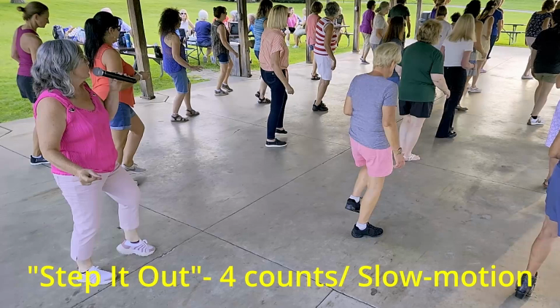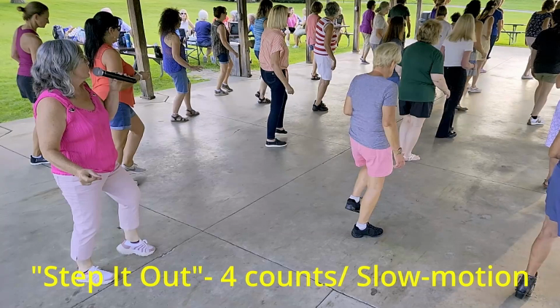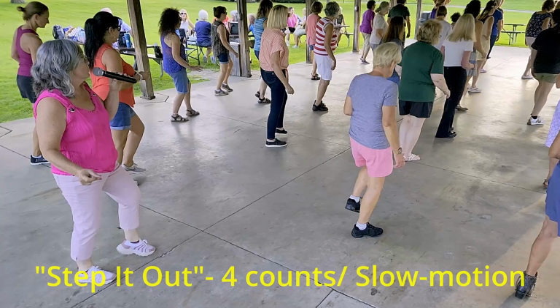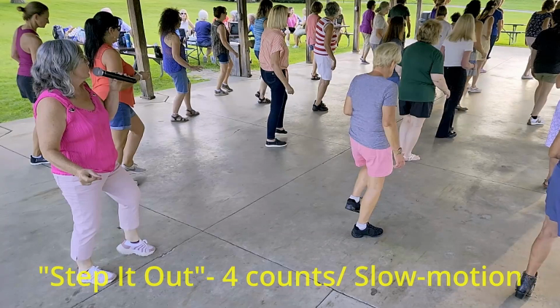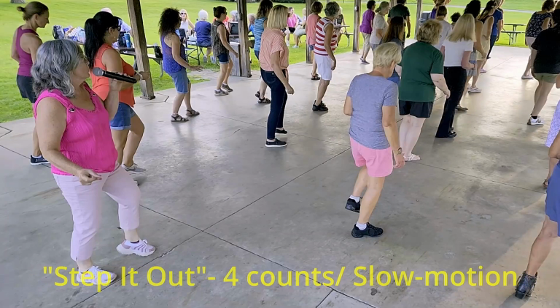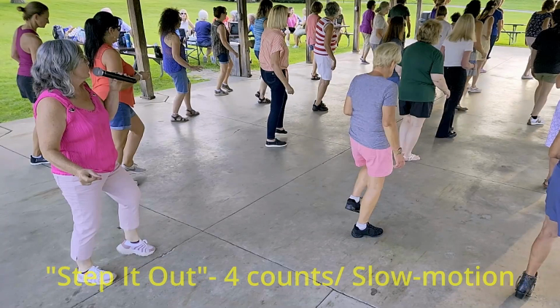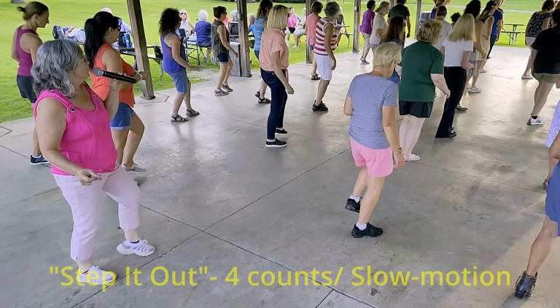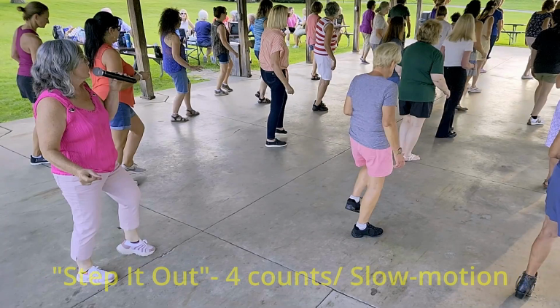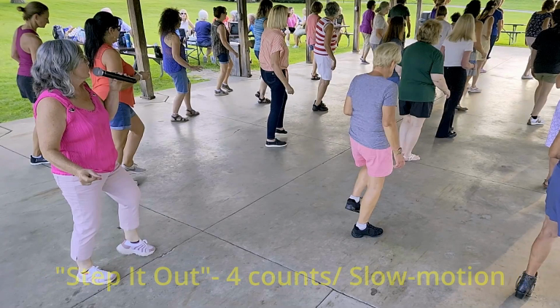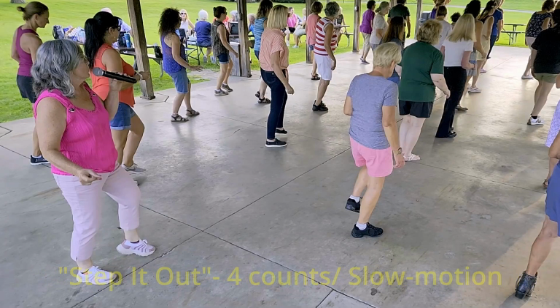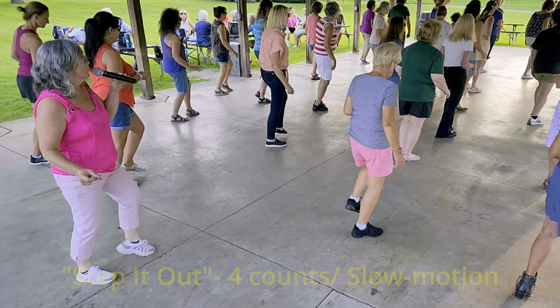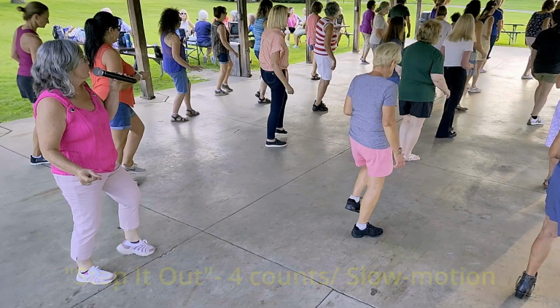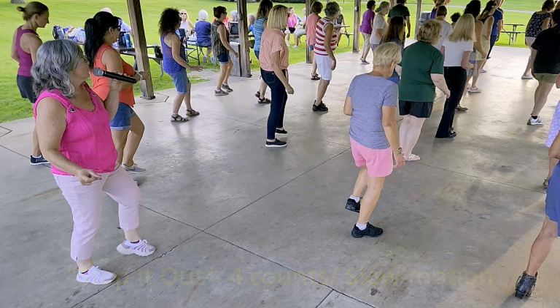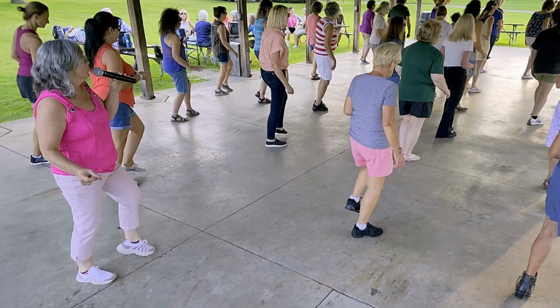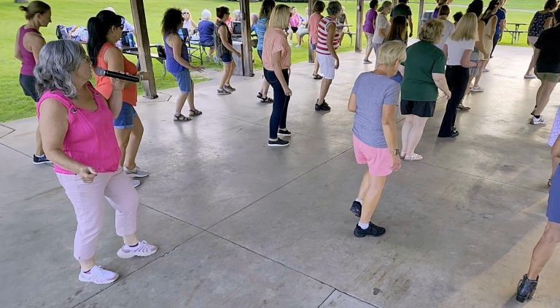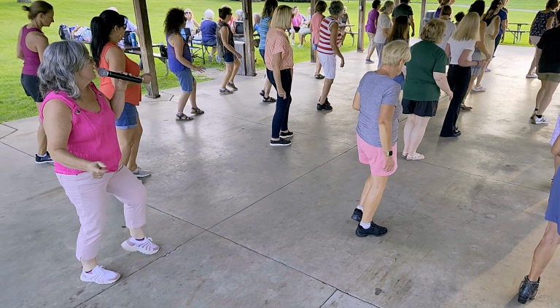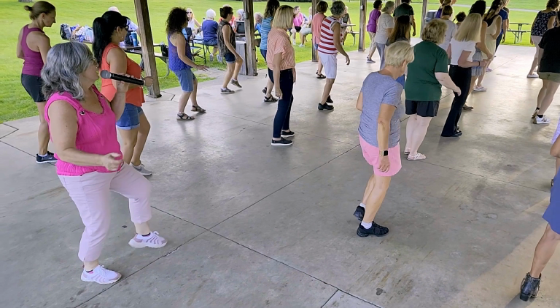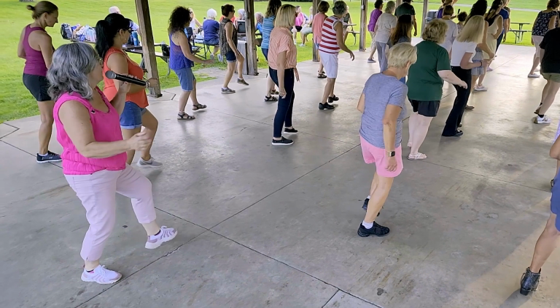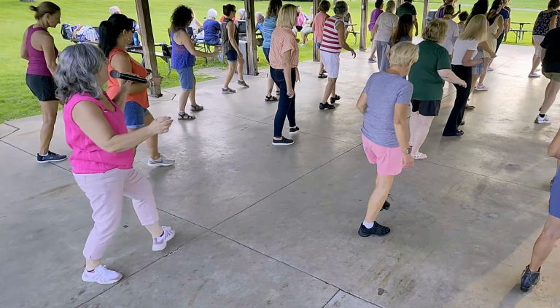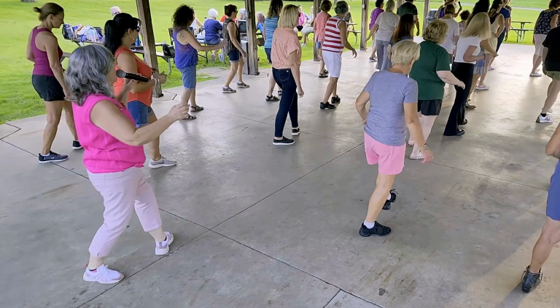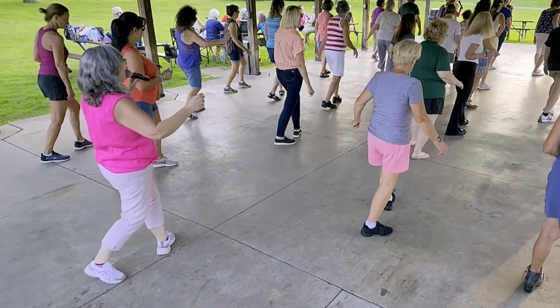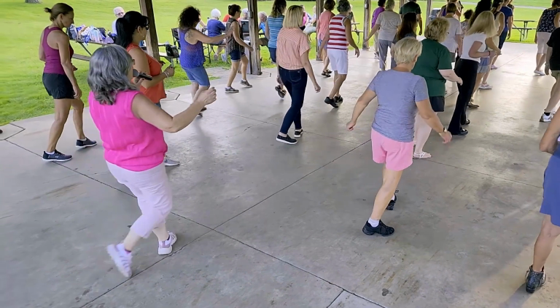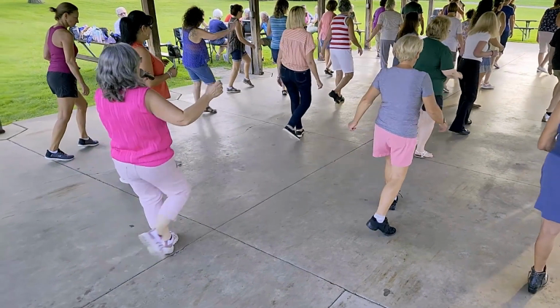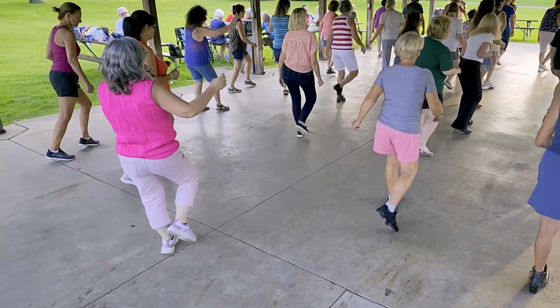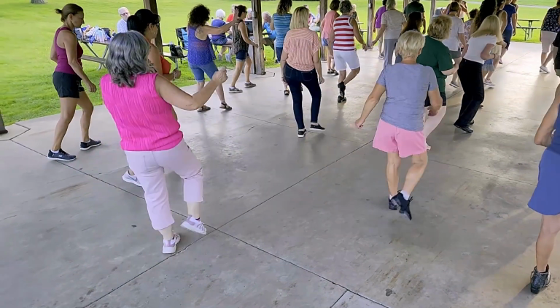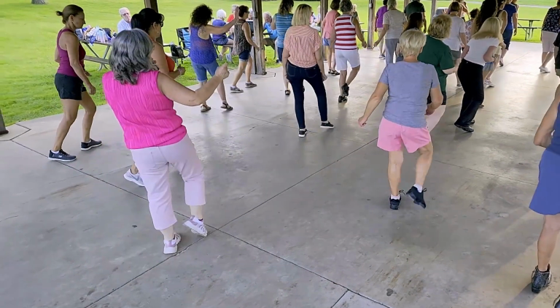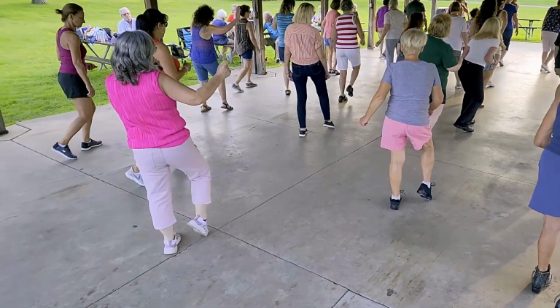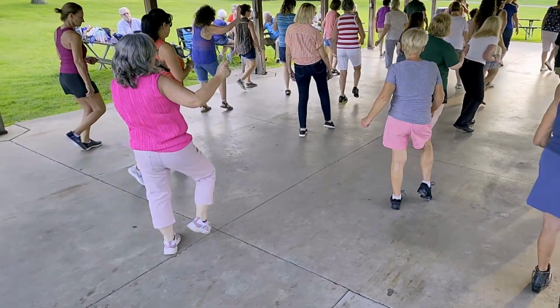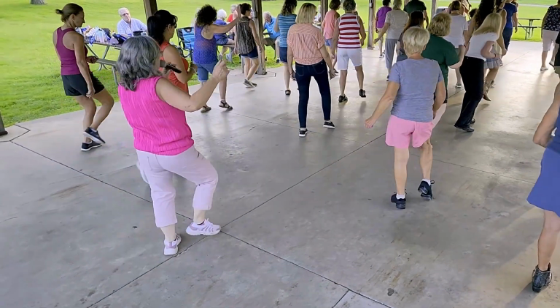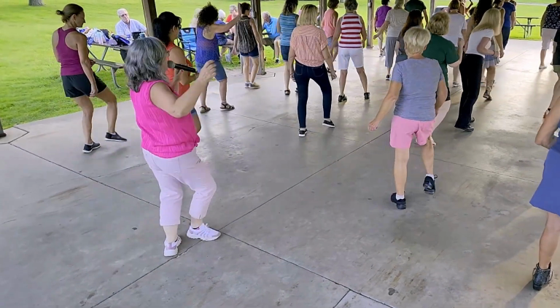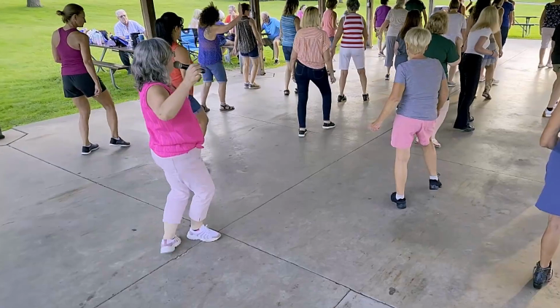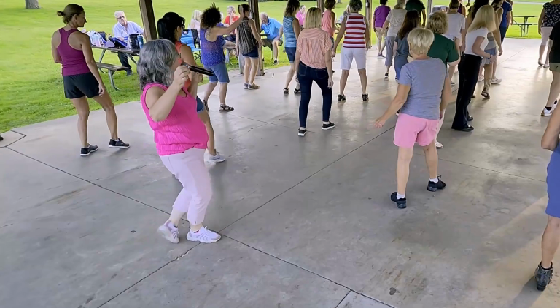Here we have it in slow motion: step forward, touch, step forward, touch.